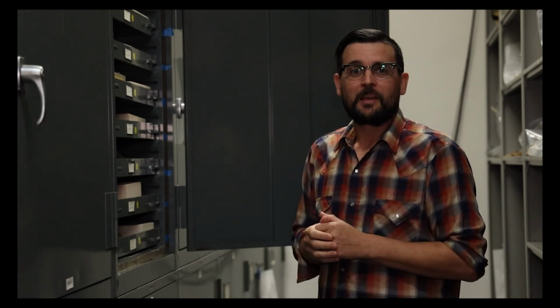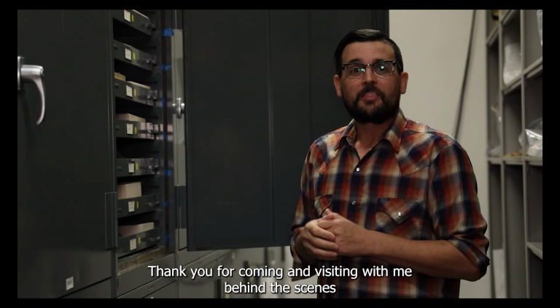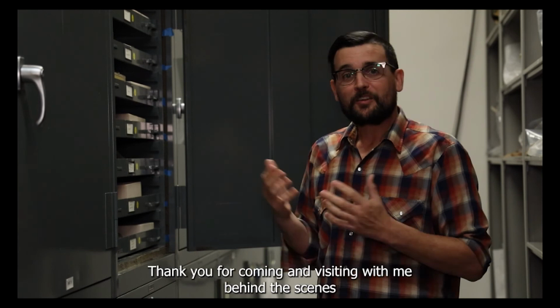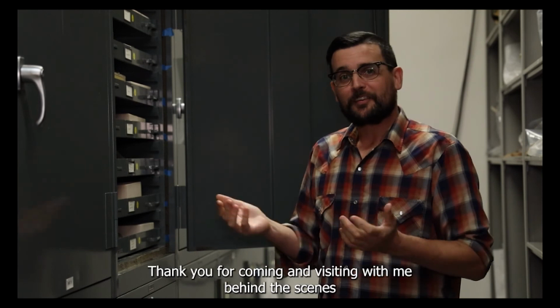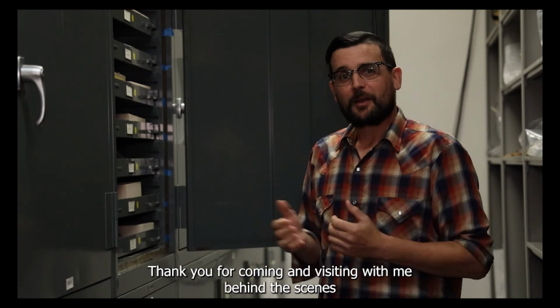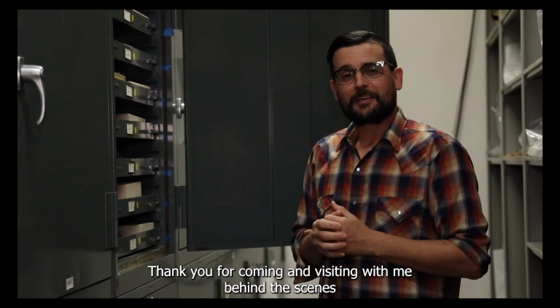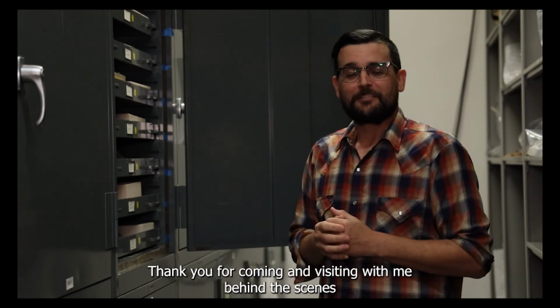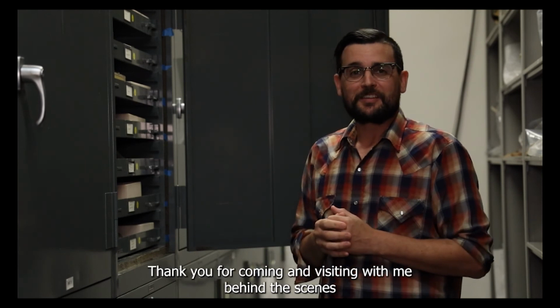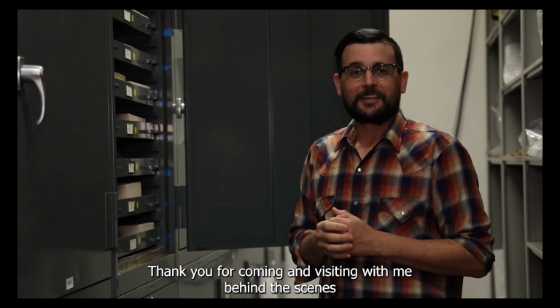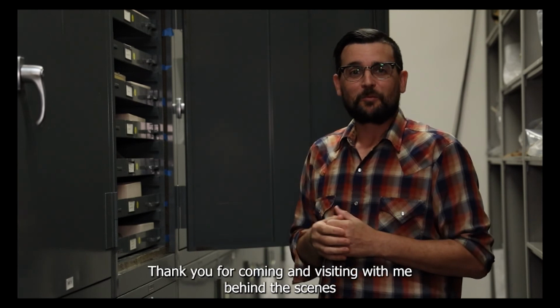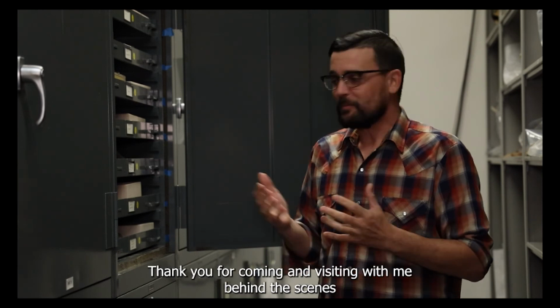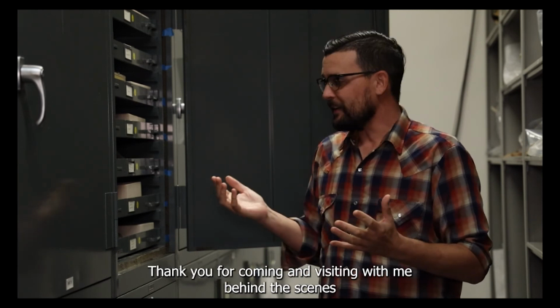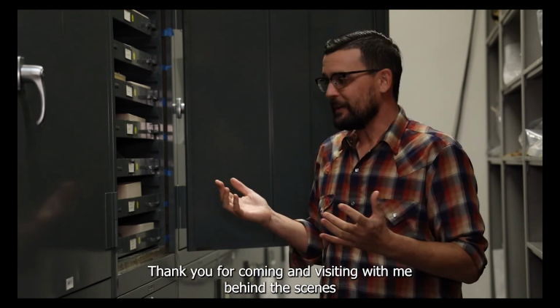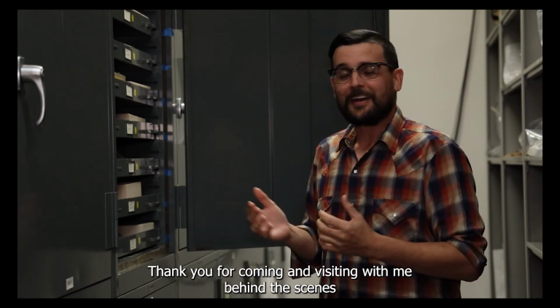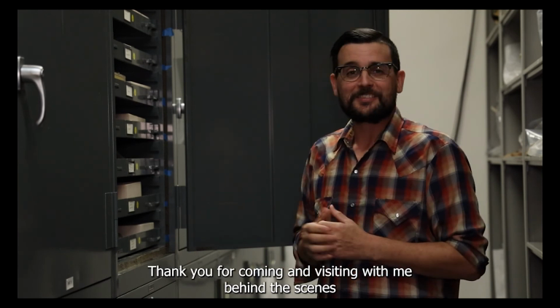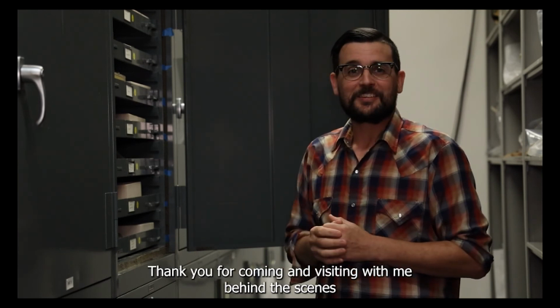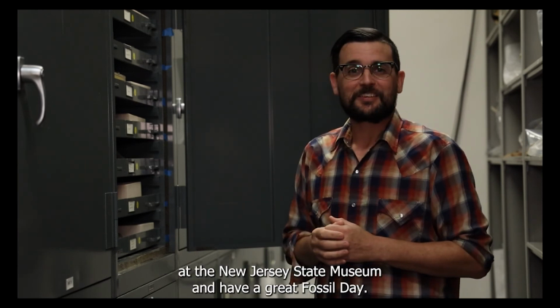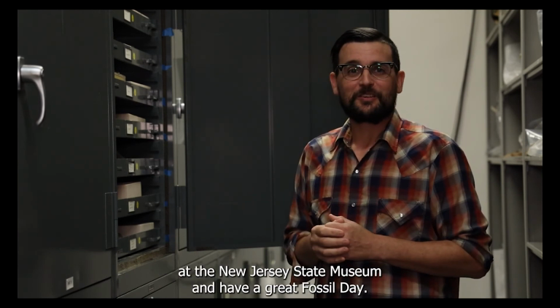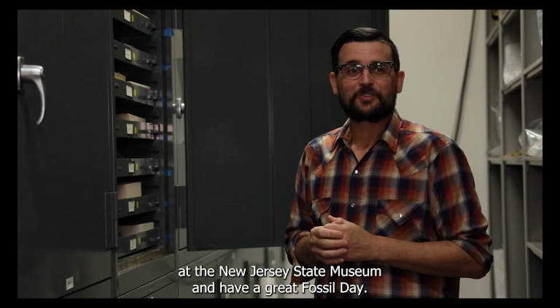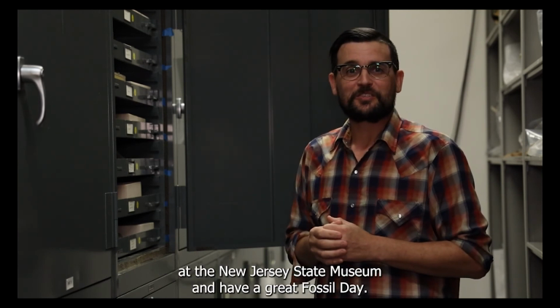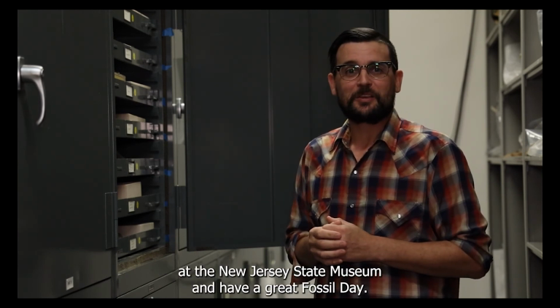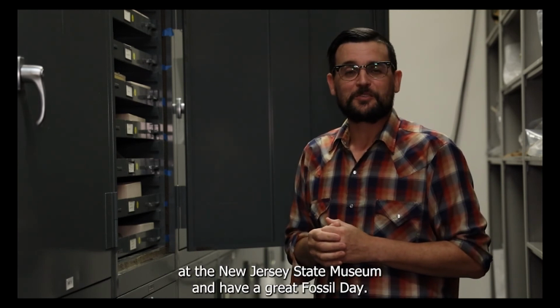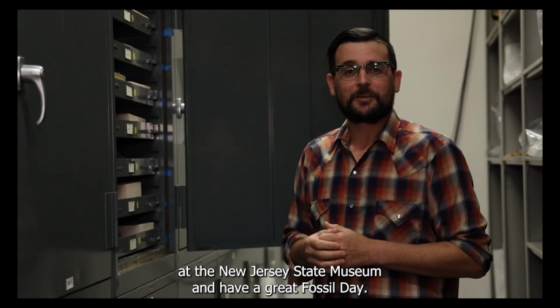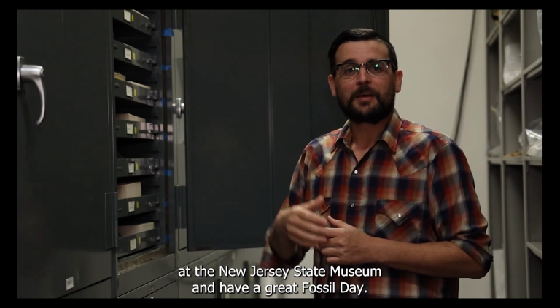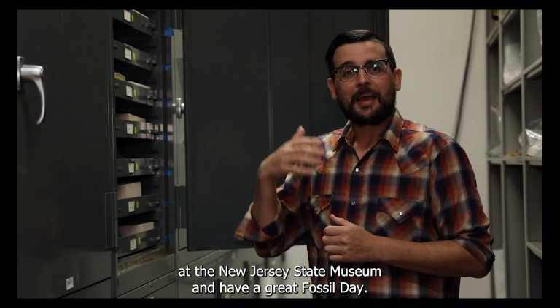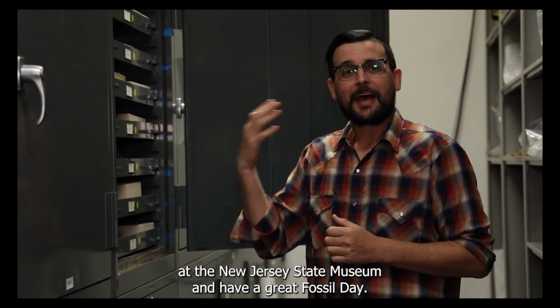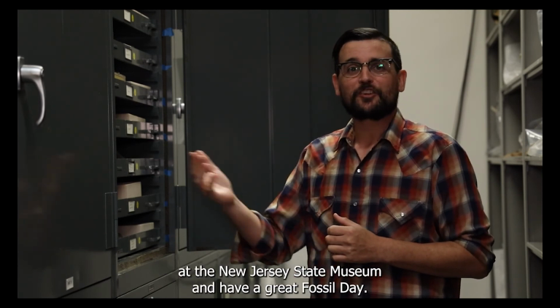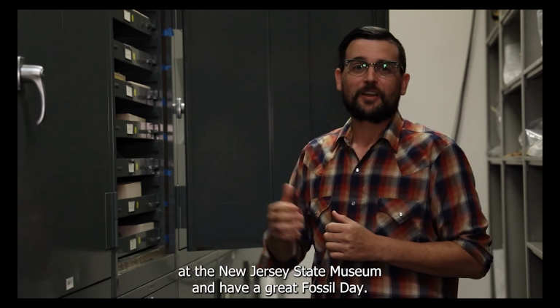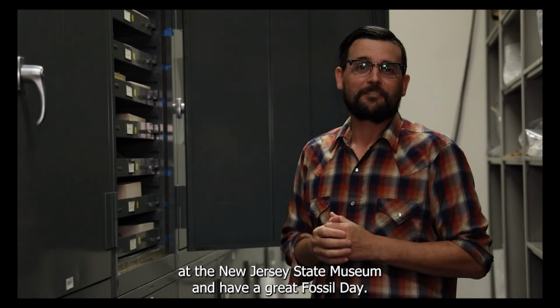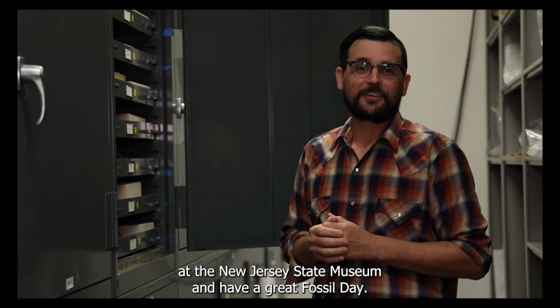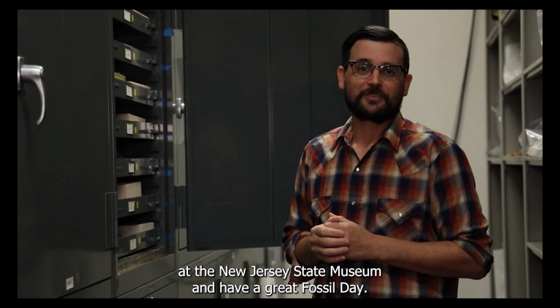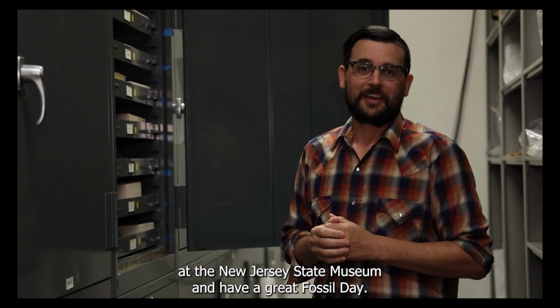Thank you for coming and visiting with me behind the scenes at the New Jersey State Museum. Have a great Fossil Day!